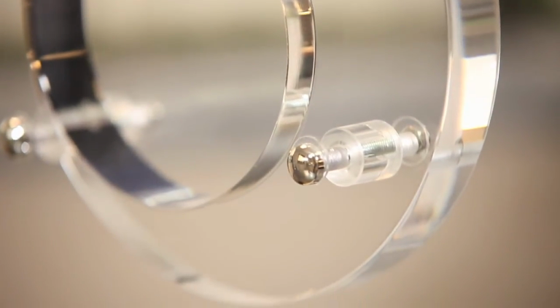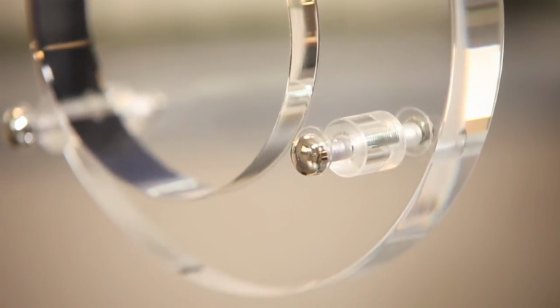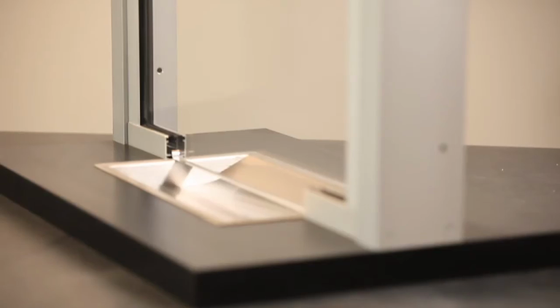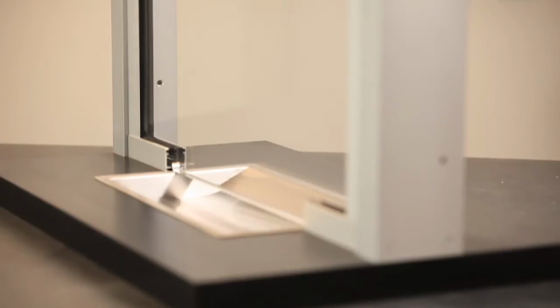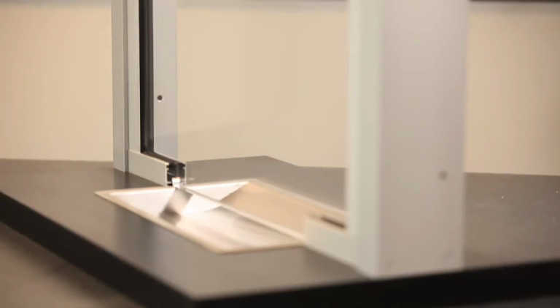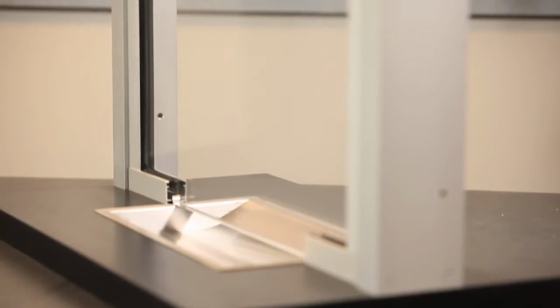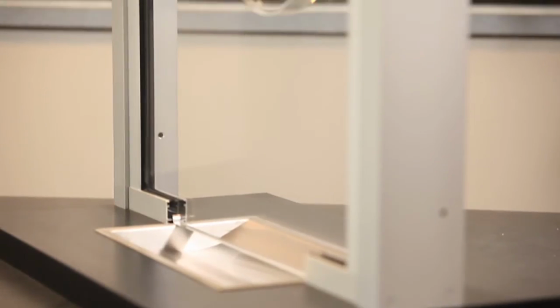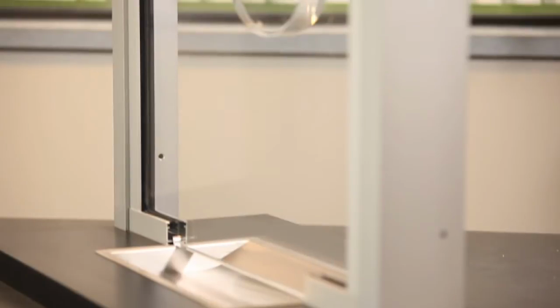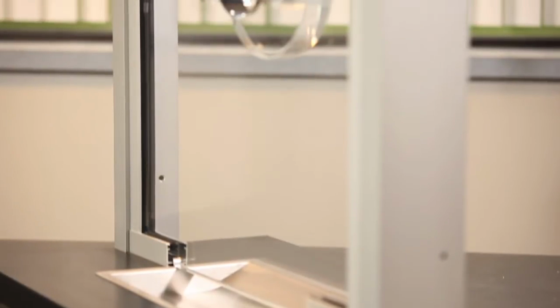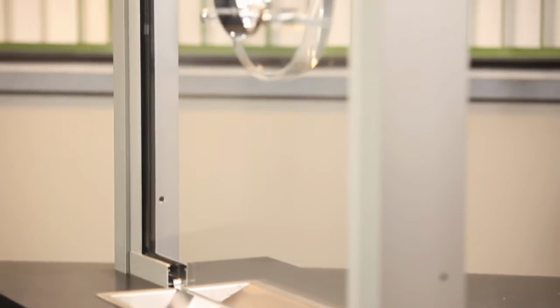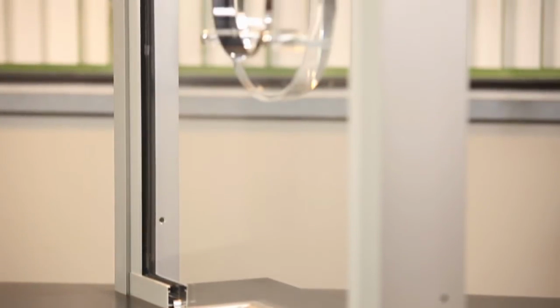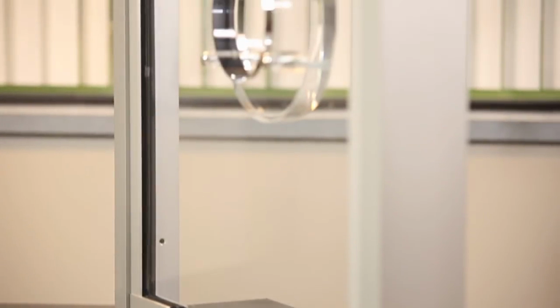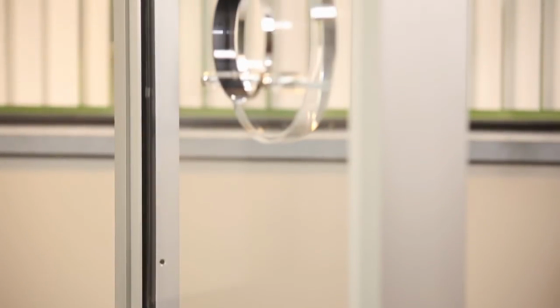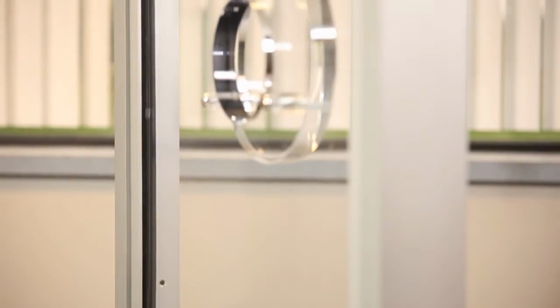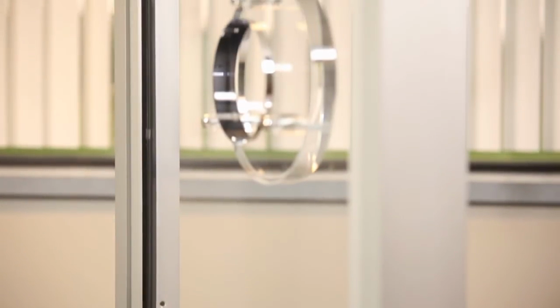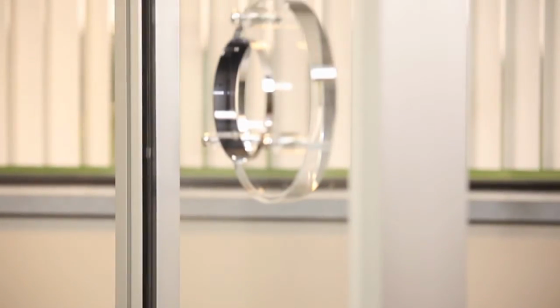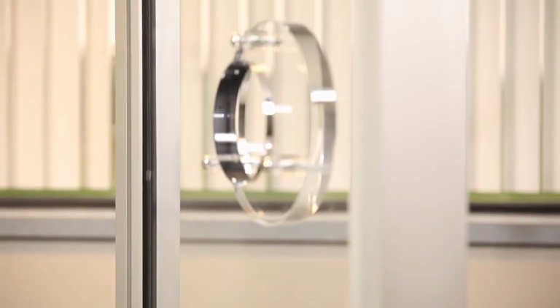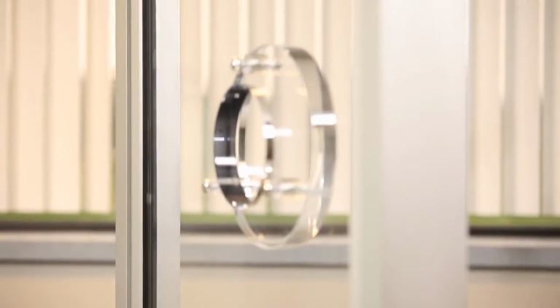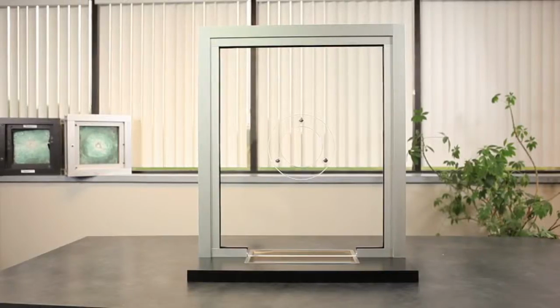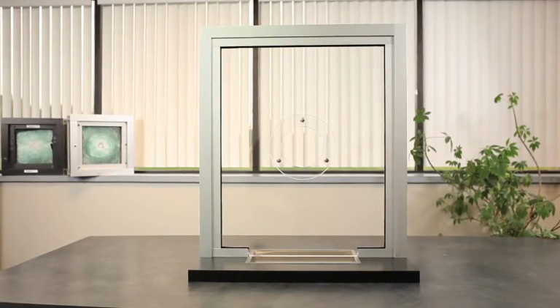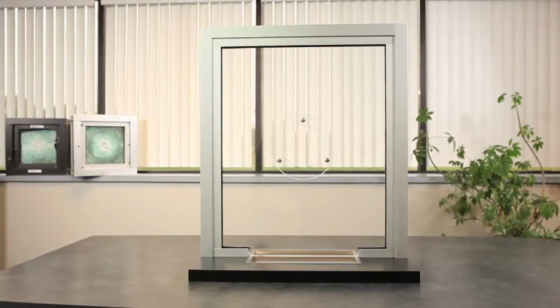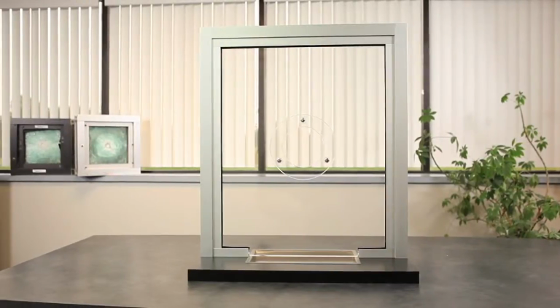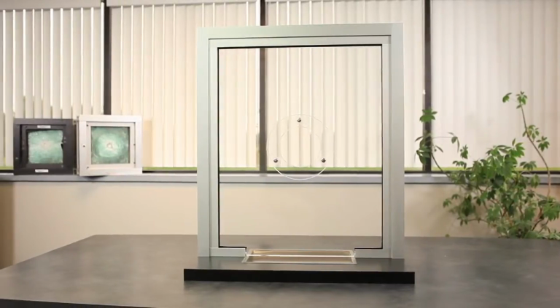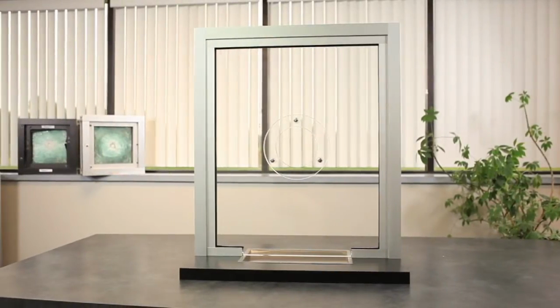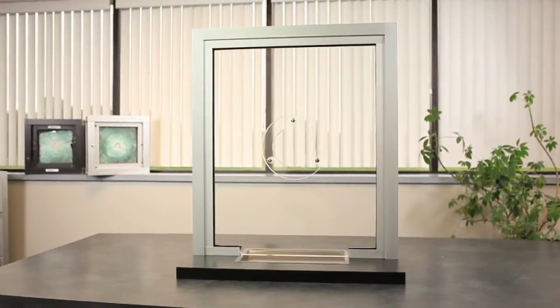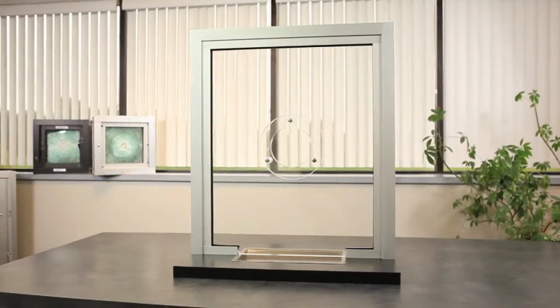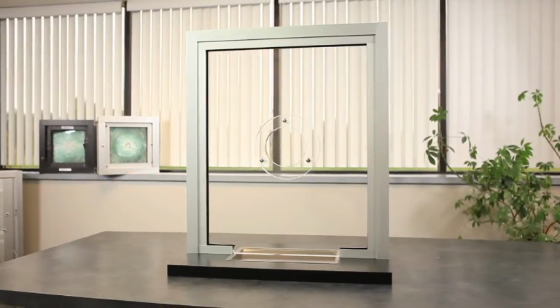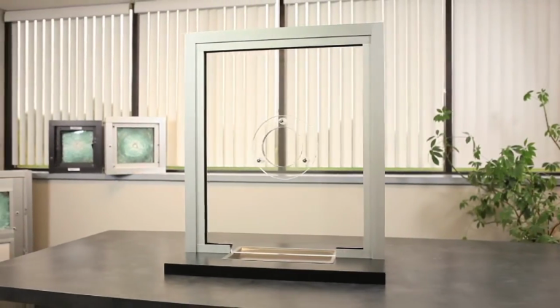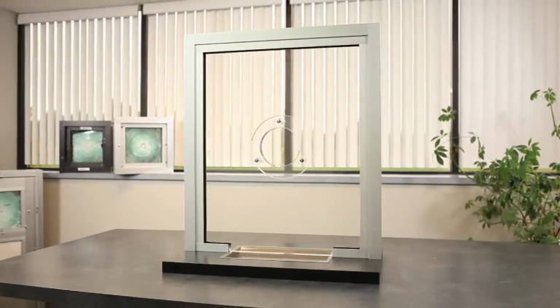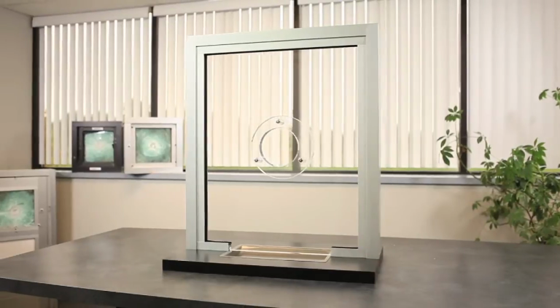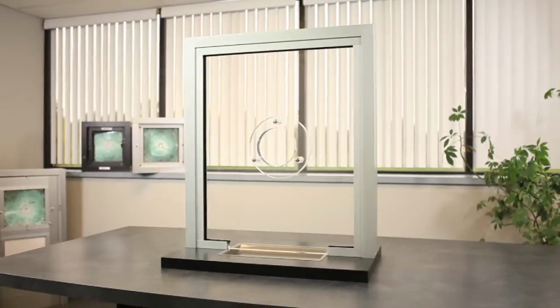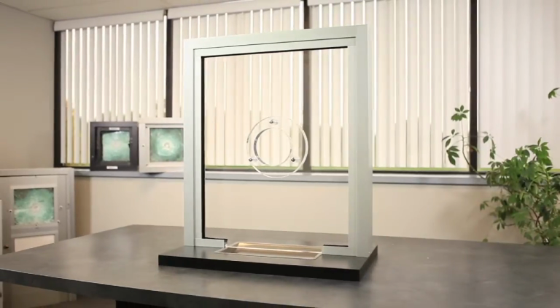to offer a cost-effective solution for ultimate protection. This window is available in bullet resistant levels 1, 2, and 3.